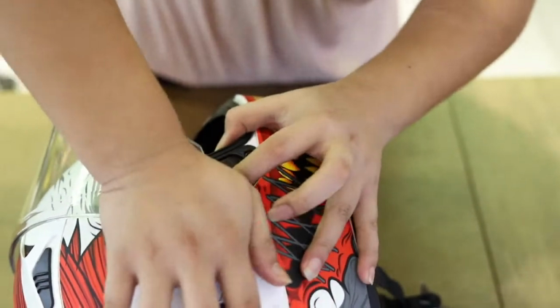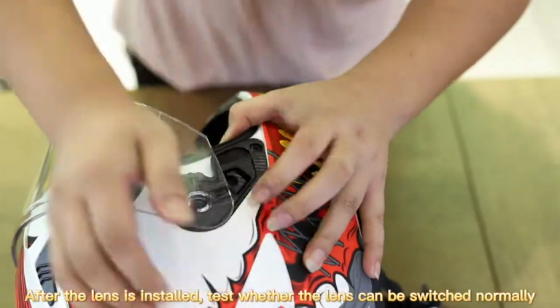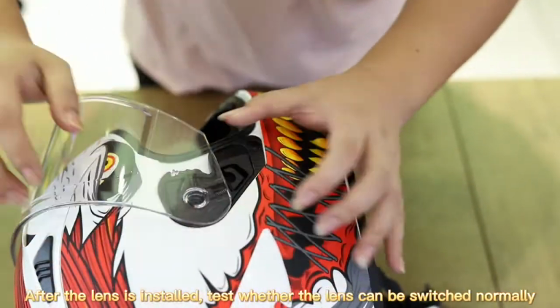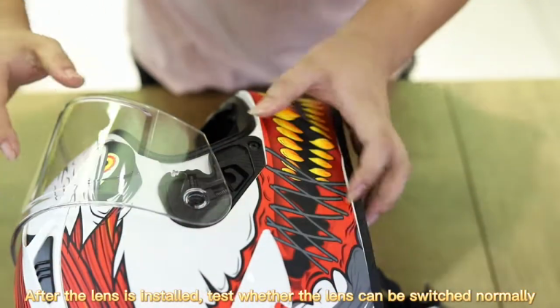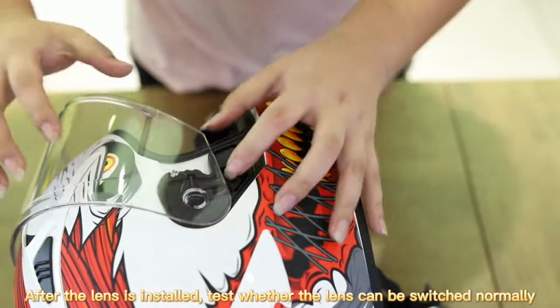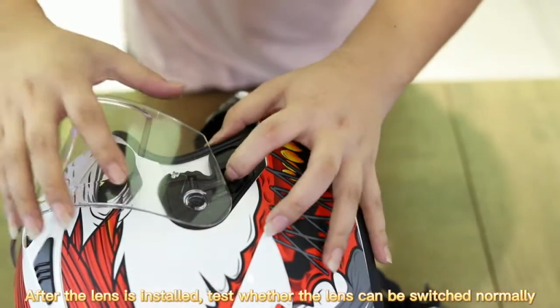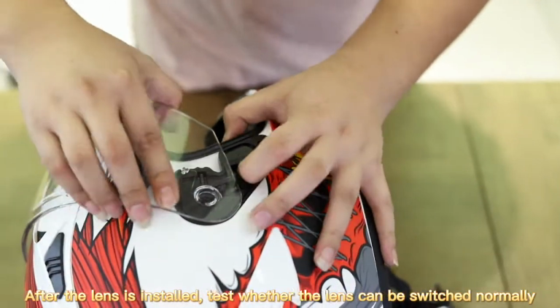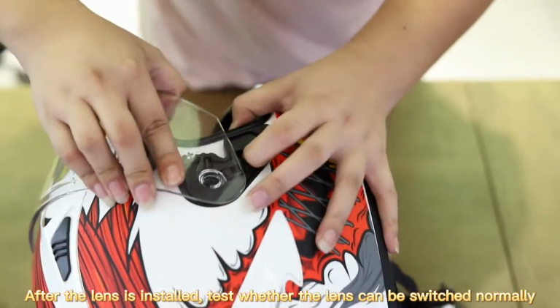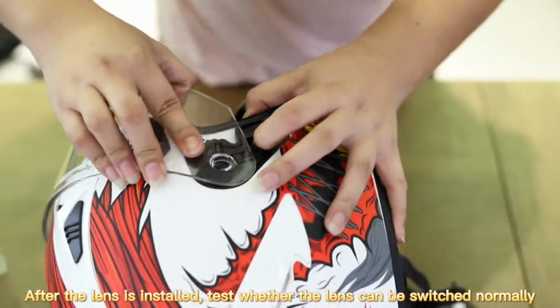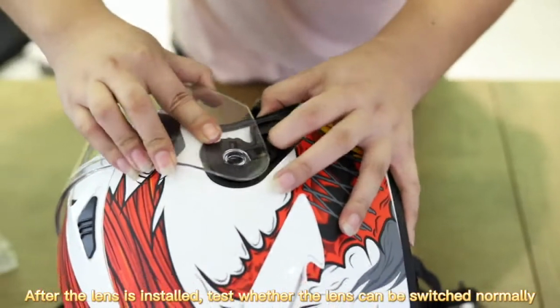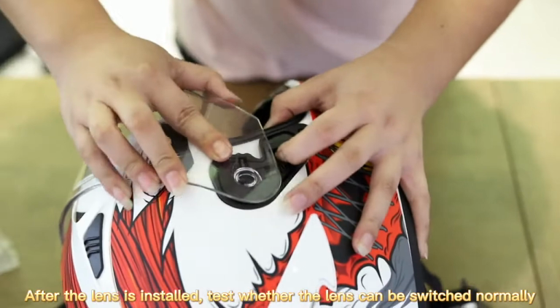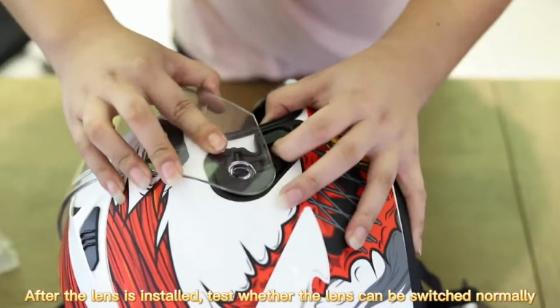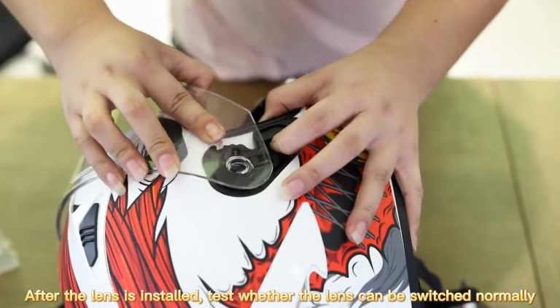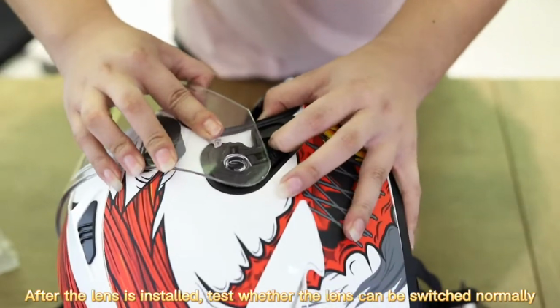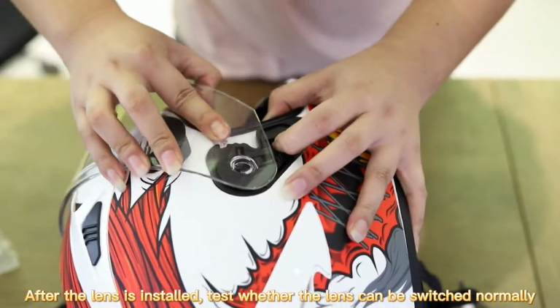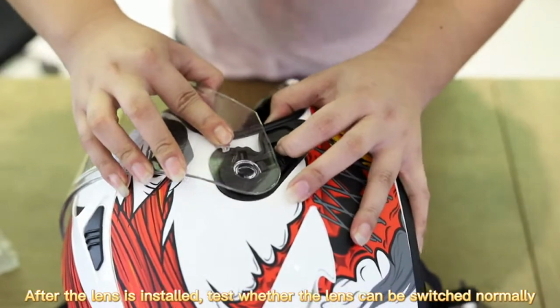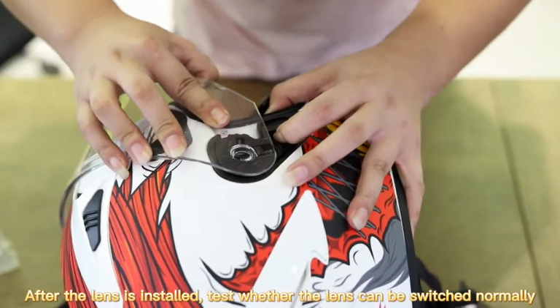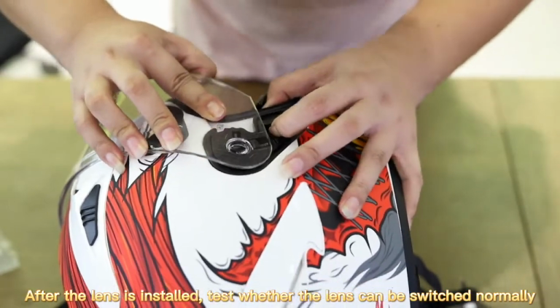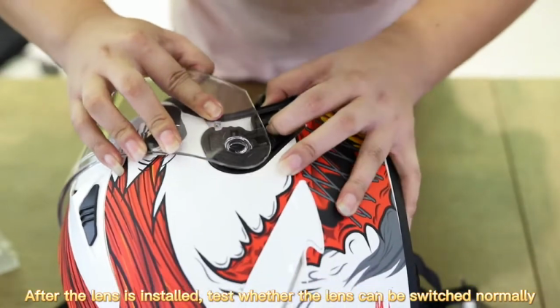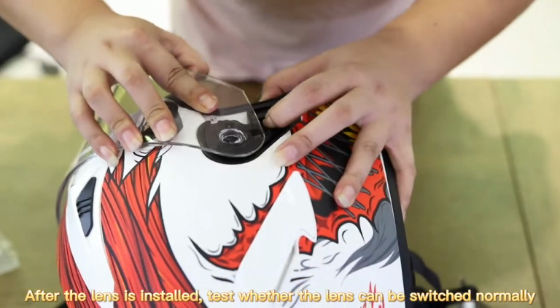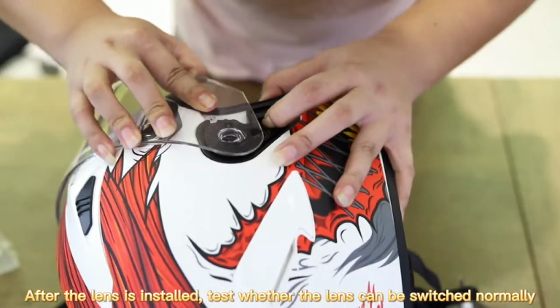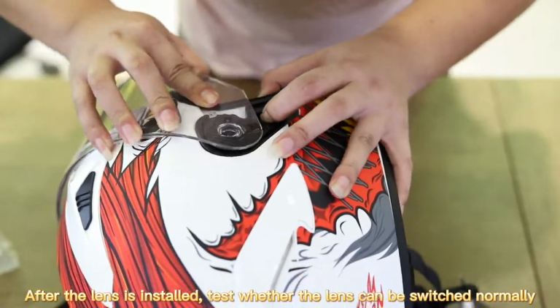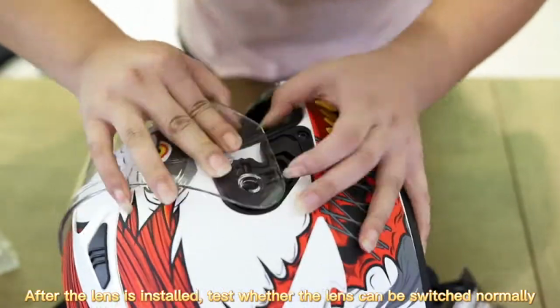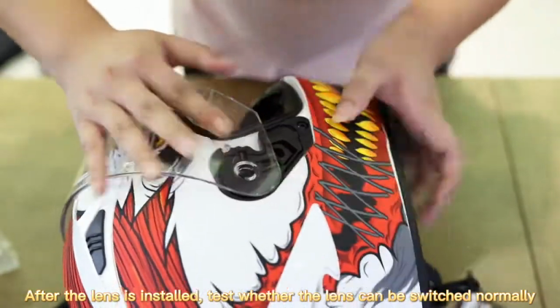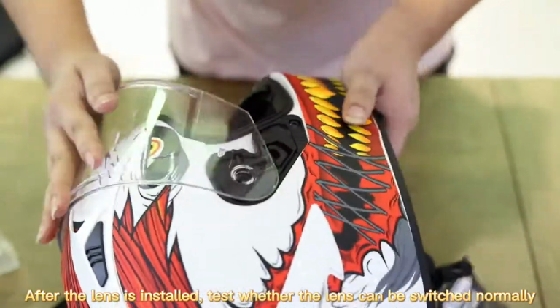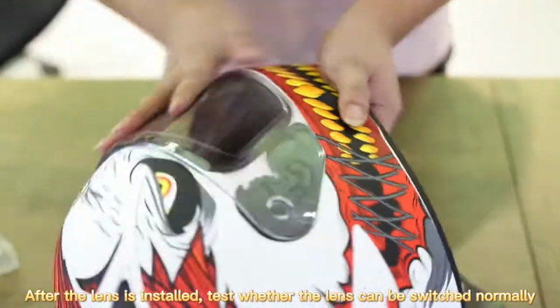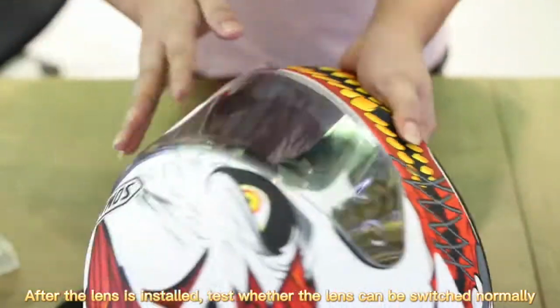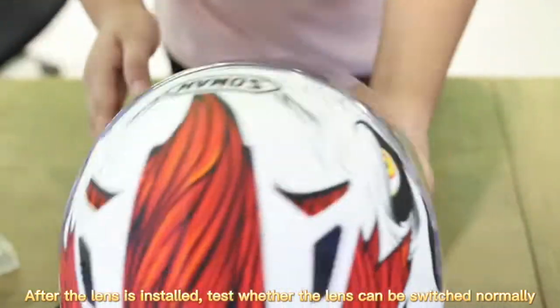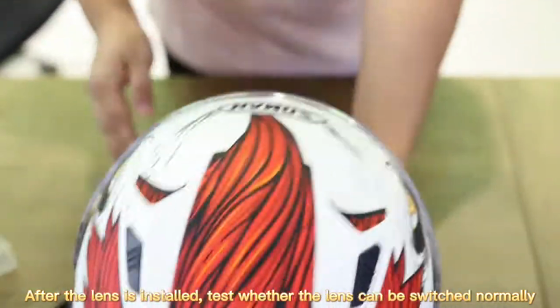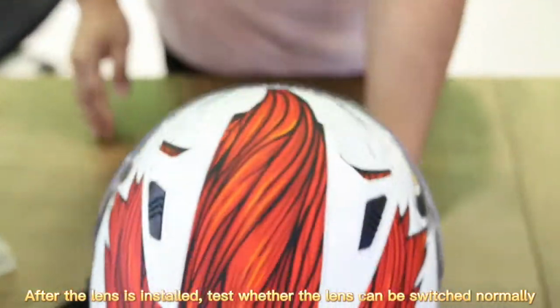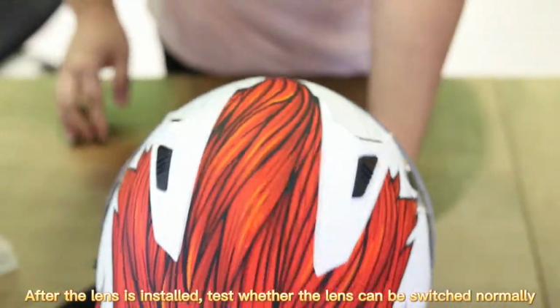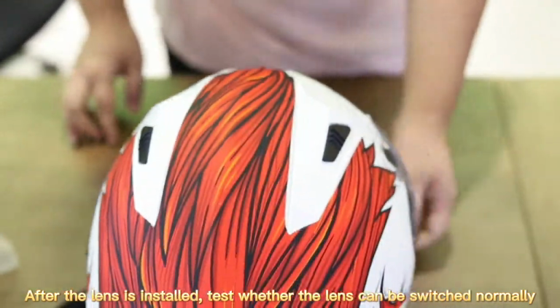After the lens is installed, test whether the lens can be switched normally. Press the button.